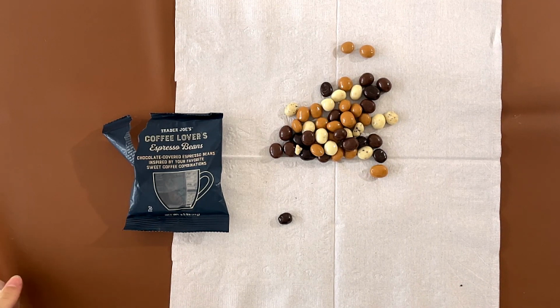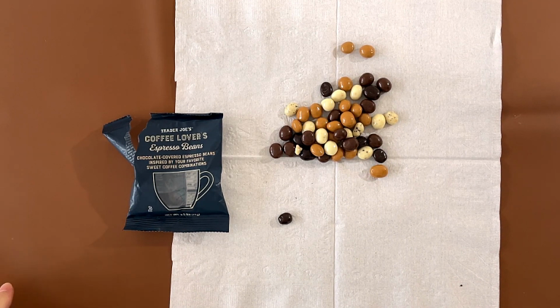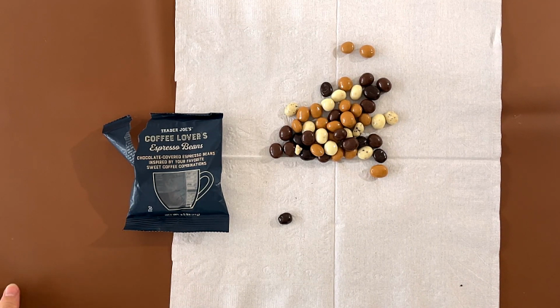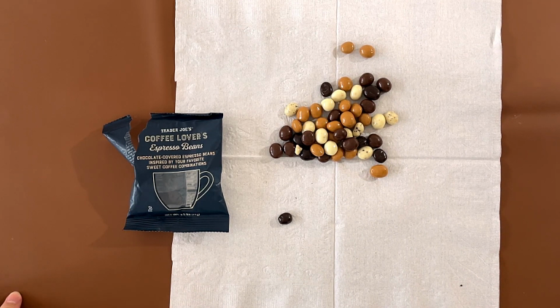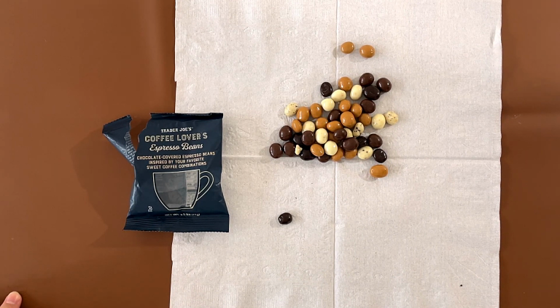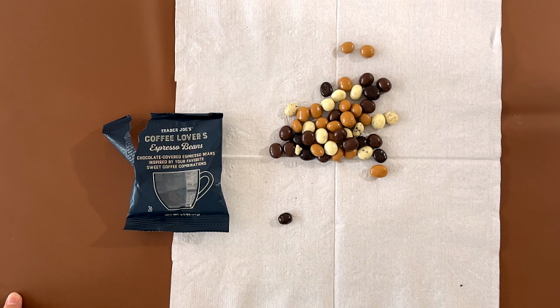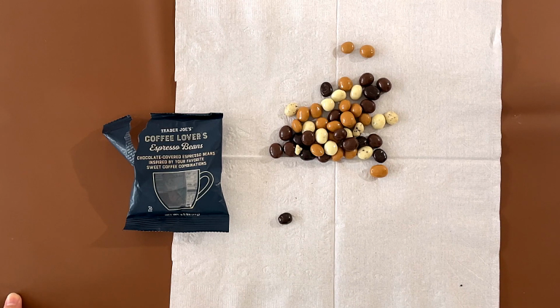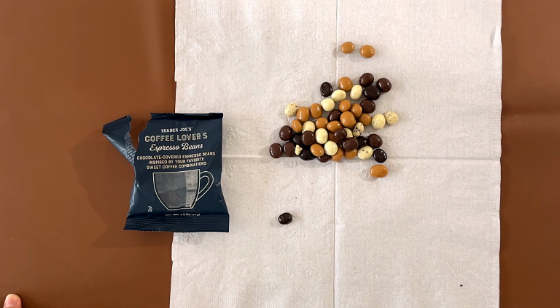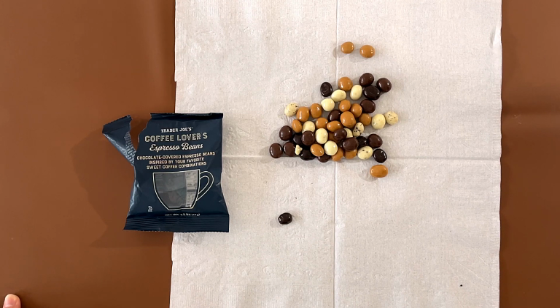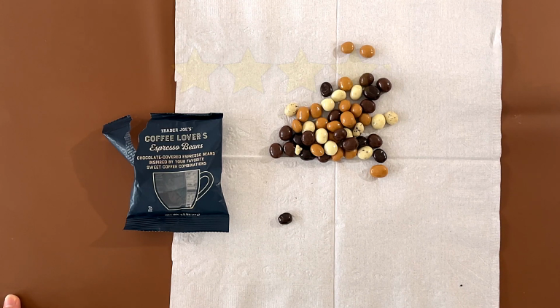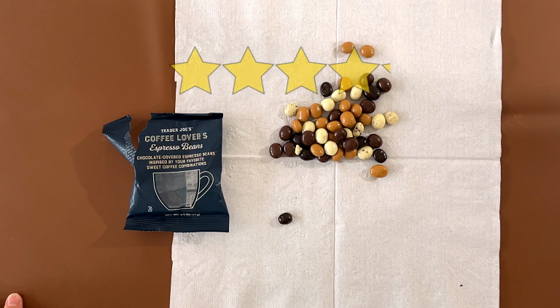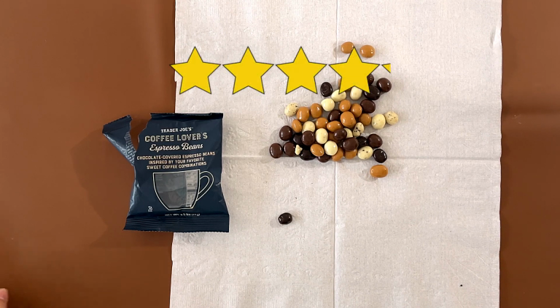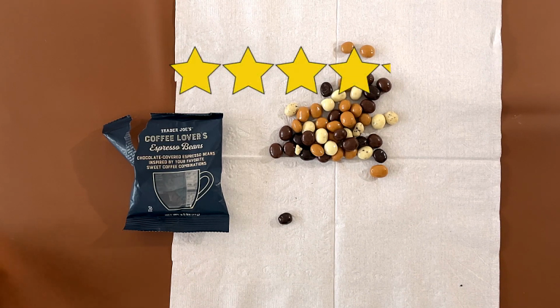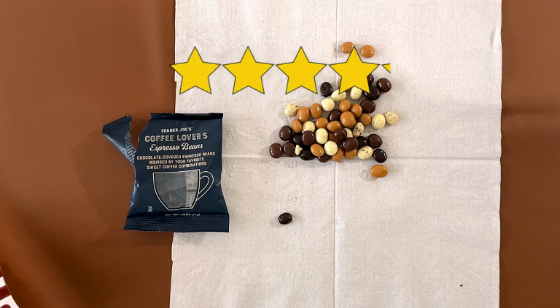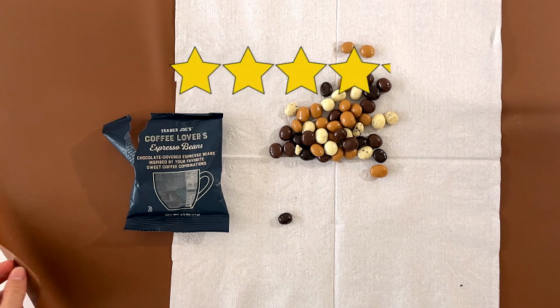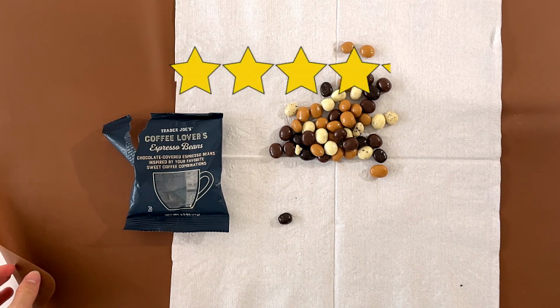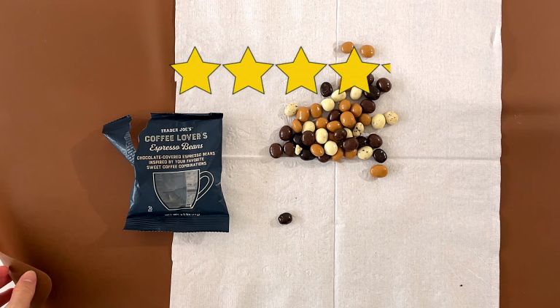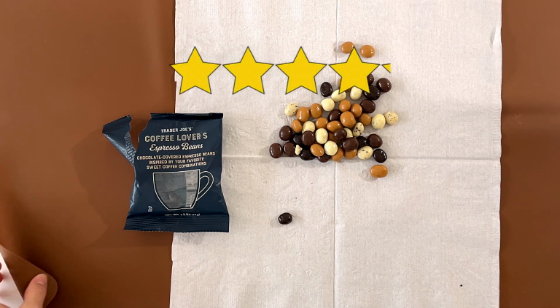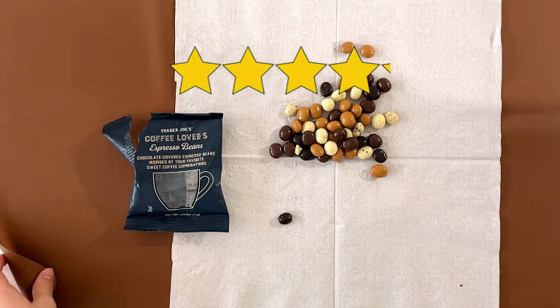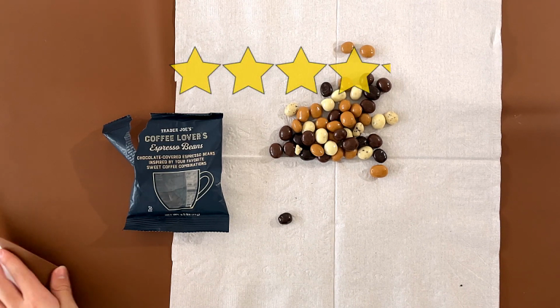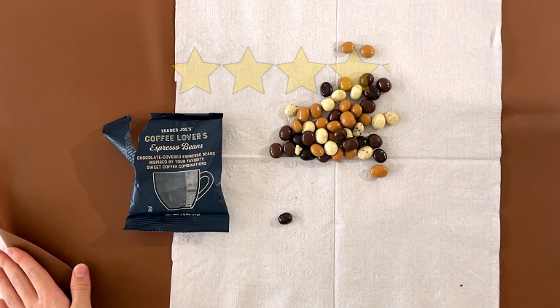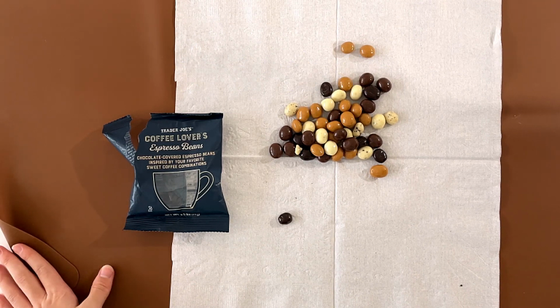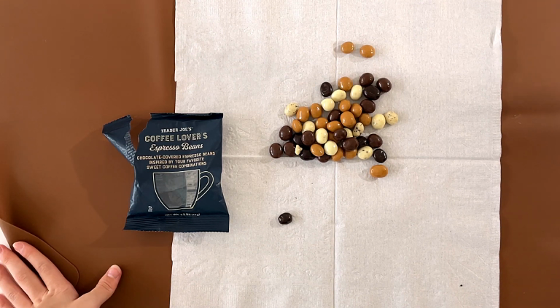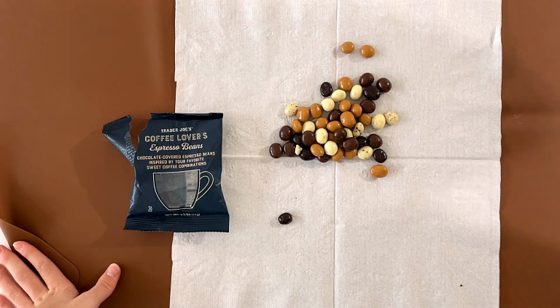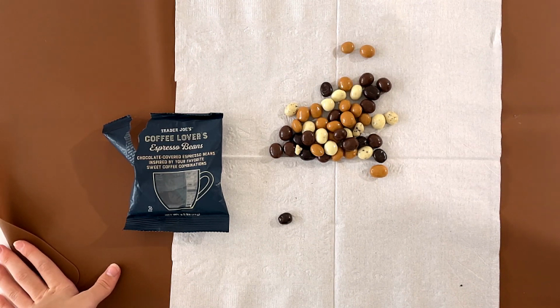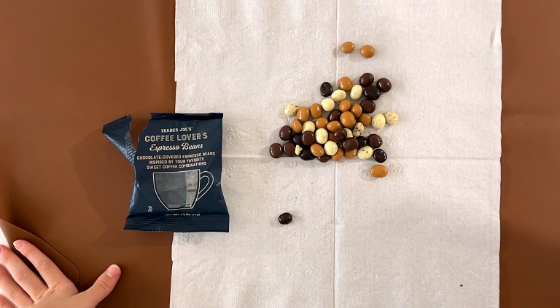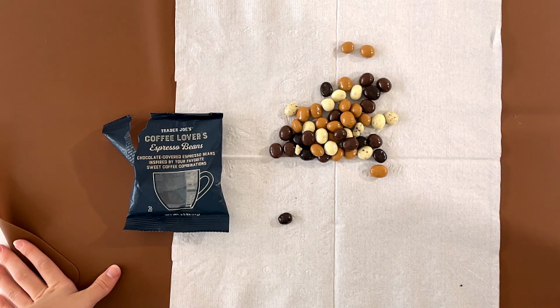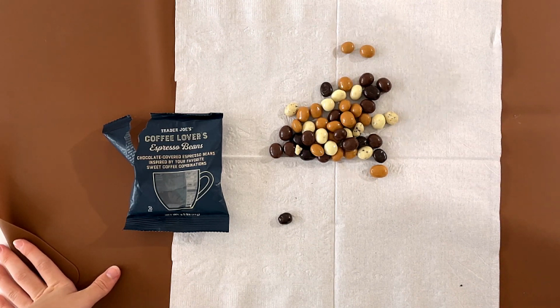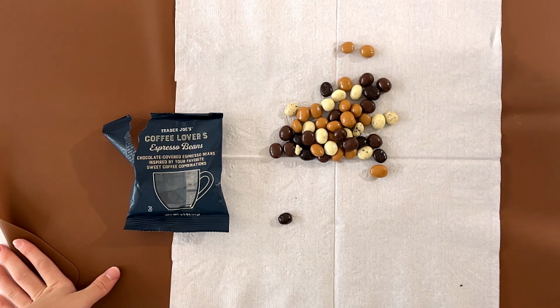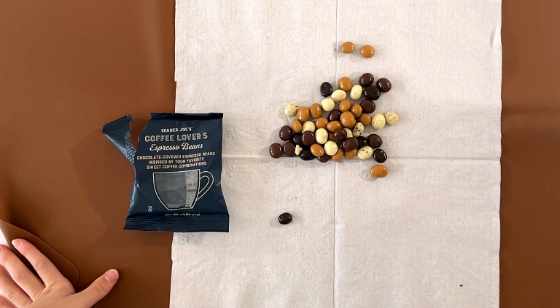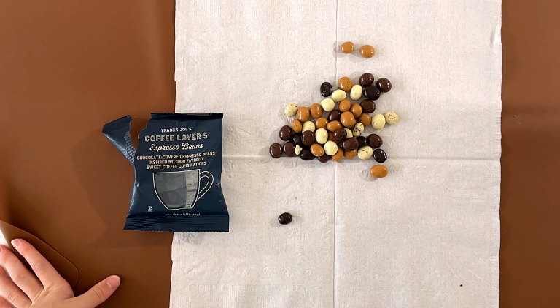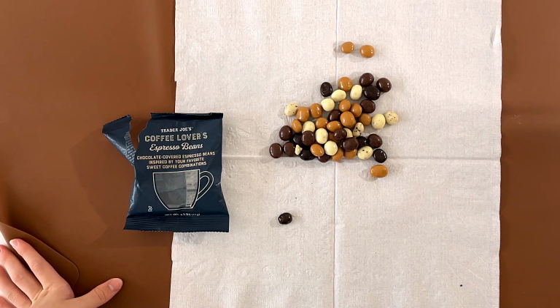I forgot to give the rating. I give it a 4.1, because I like it. I like coffee flavors. I like the 4.1 as well.